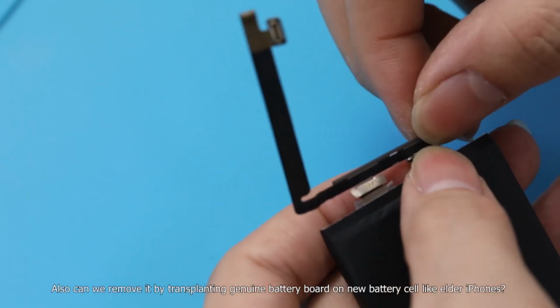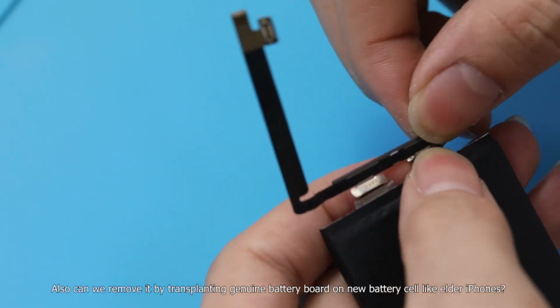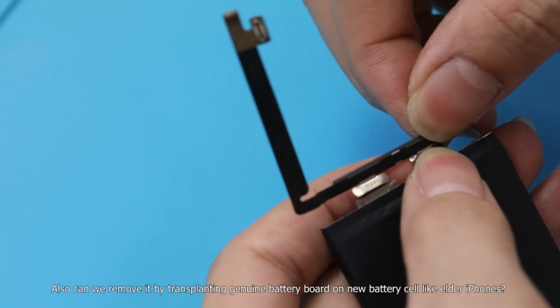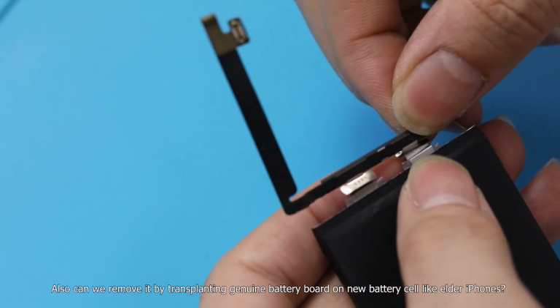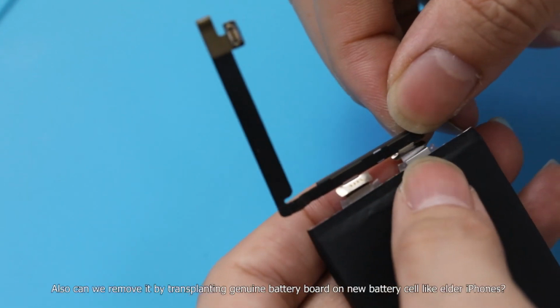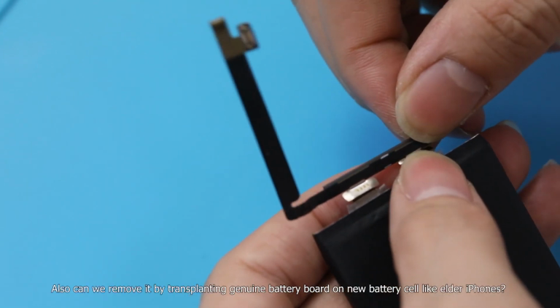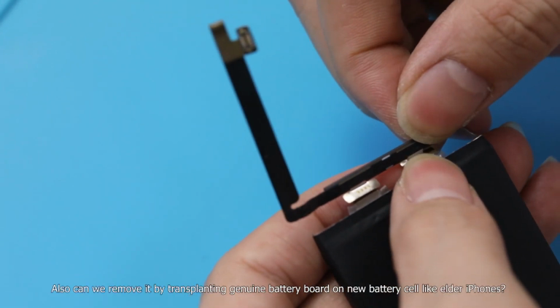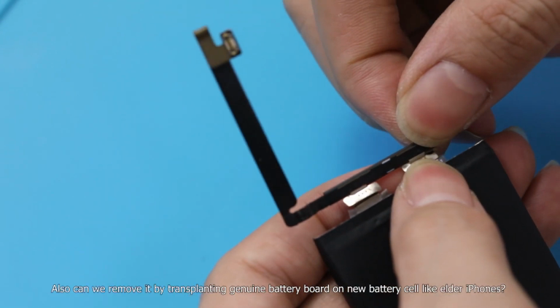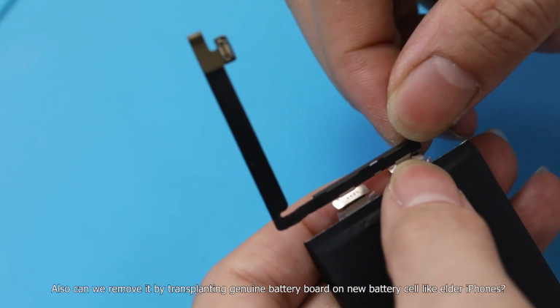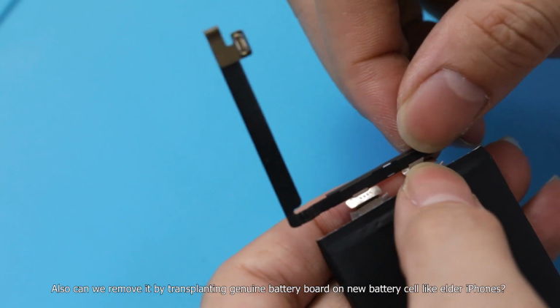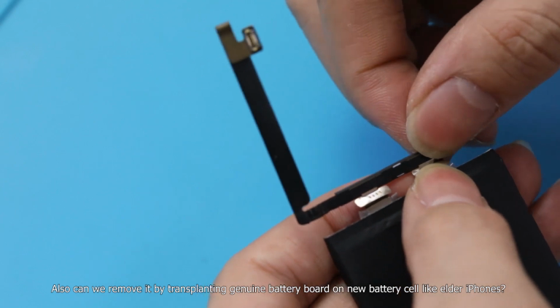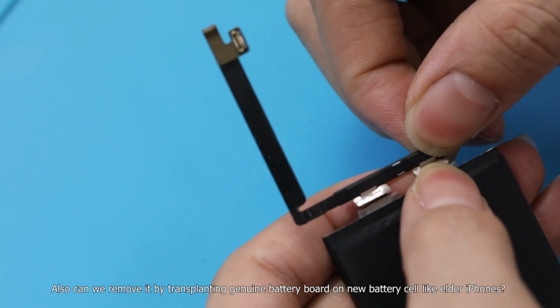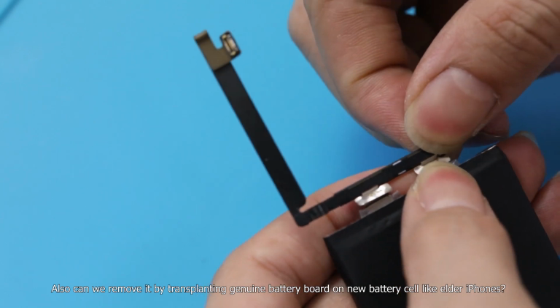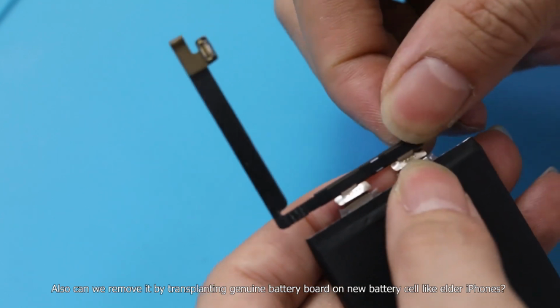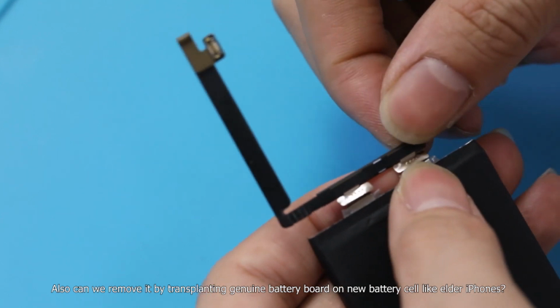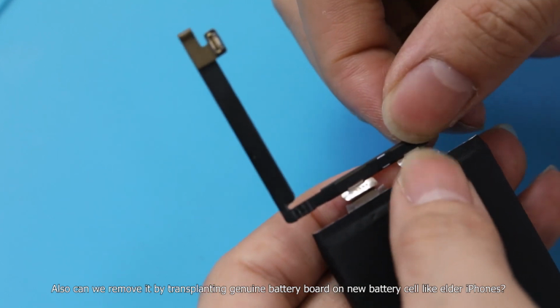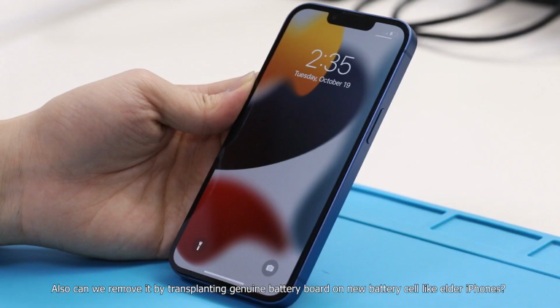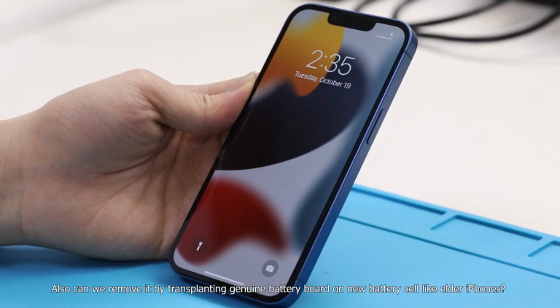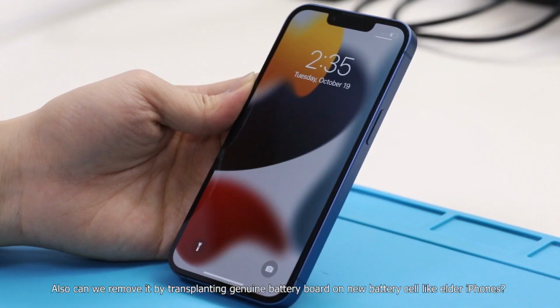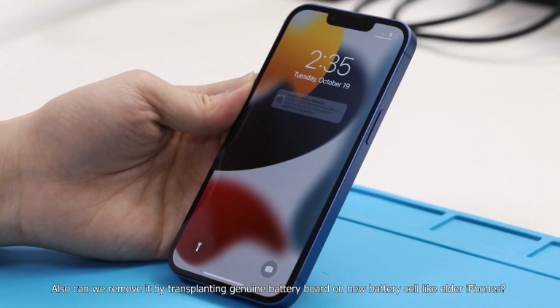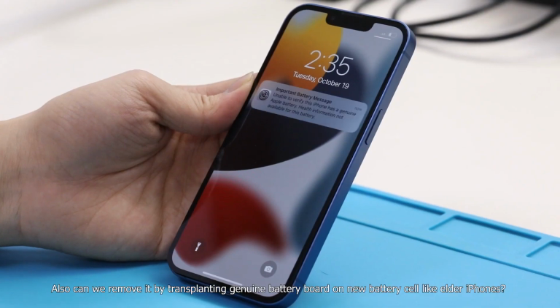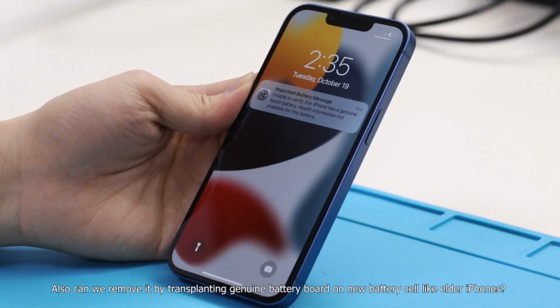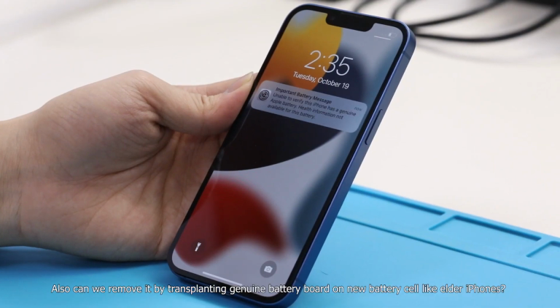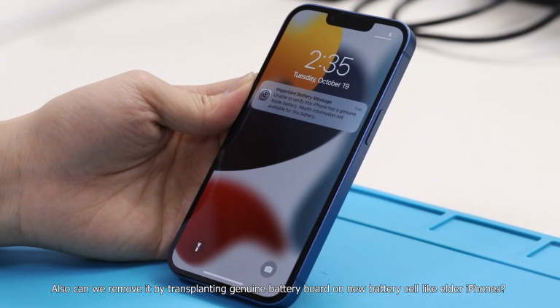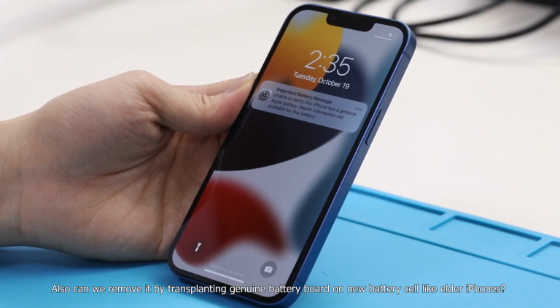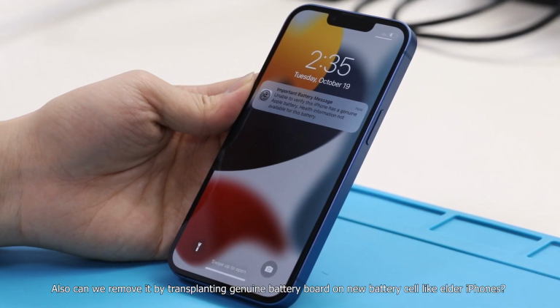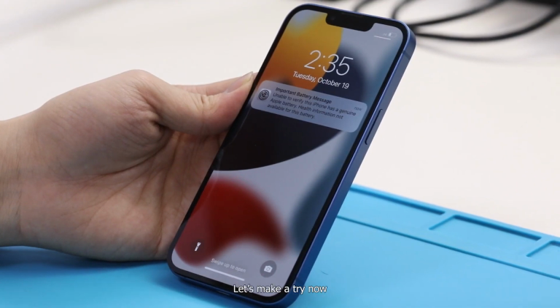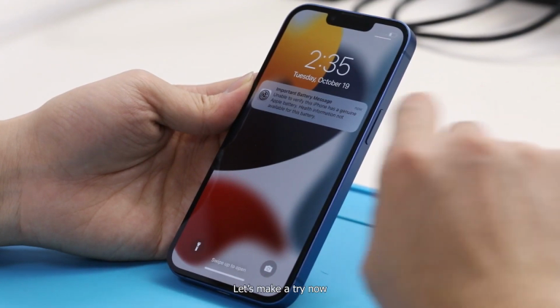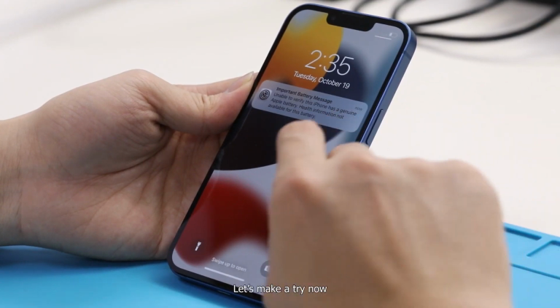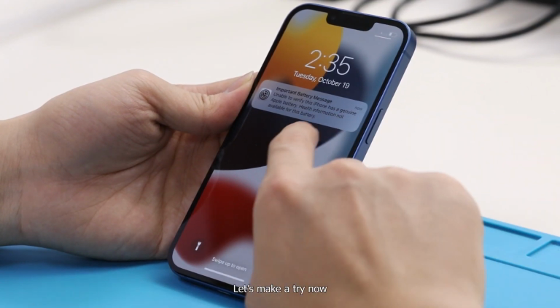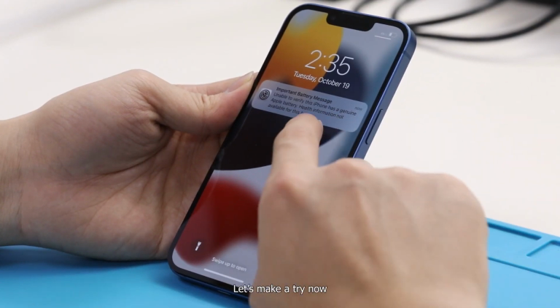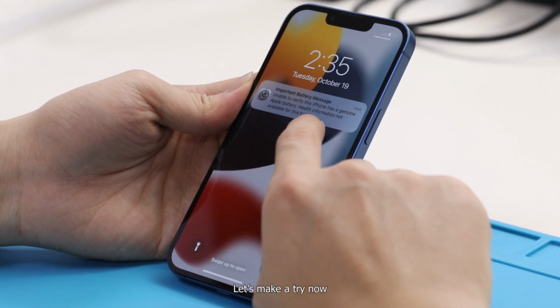Can we remove it by transplanting the genuine battery board onto a new battery cell, like on older iPhones? Let's make a try now.